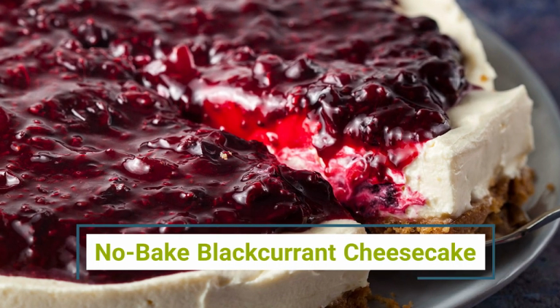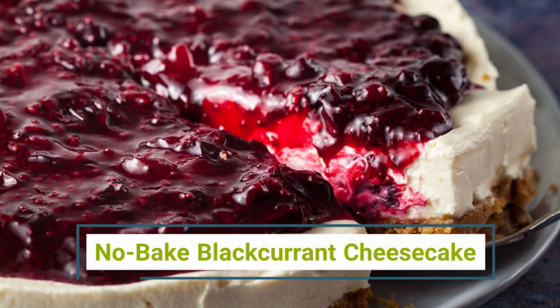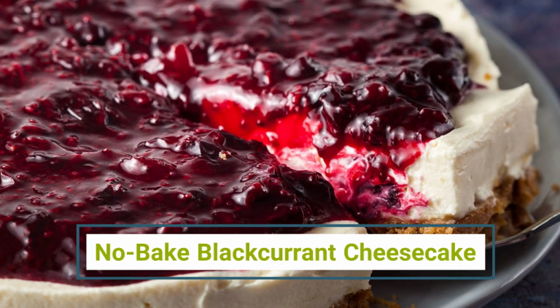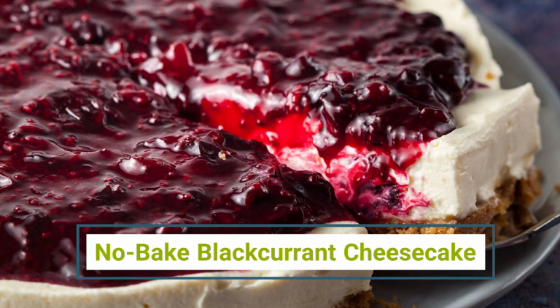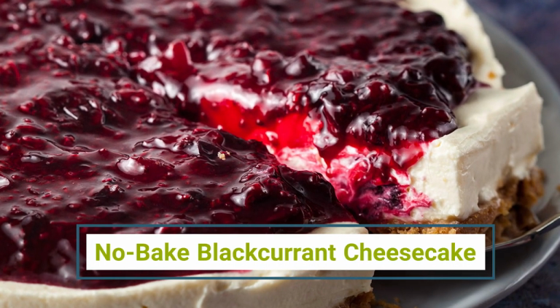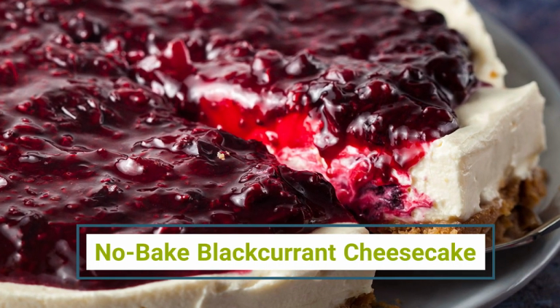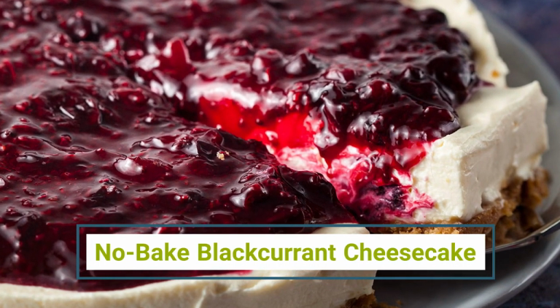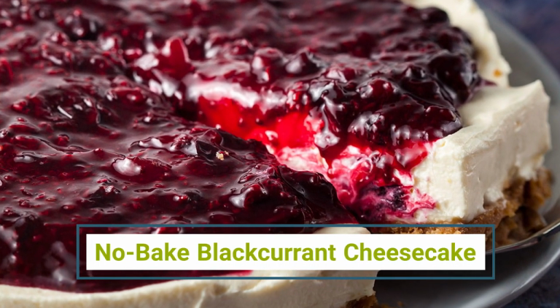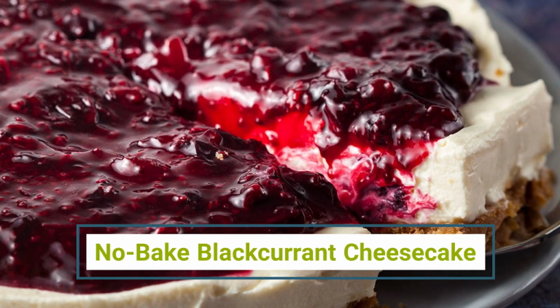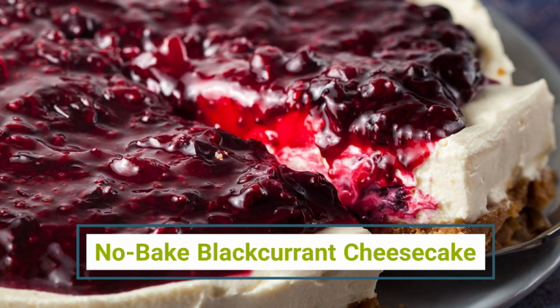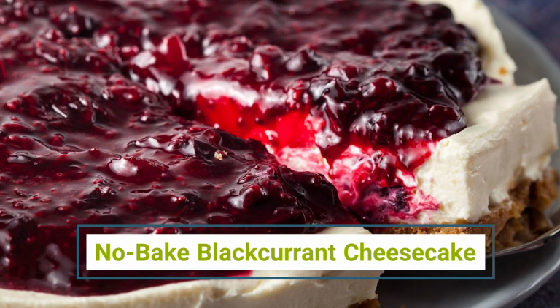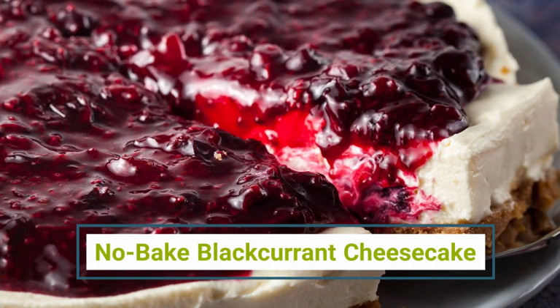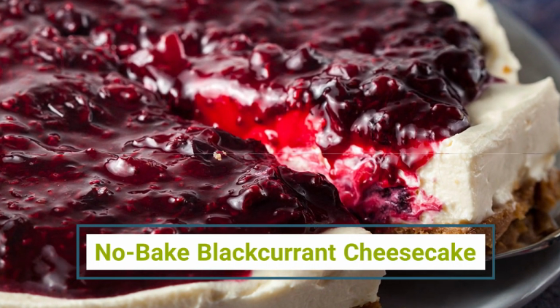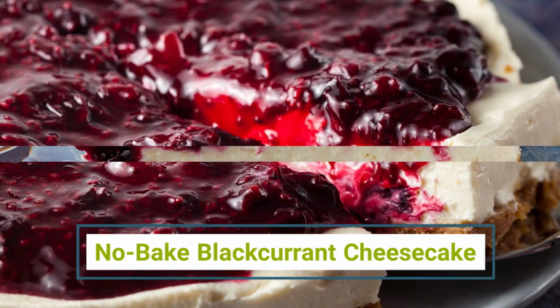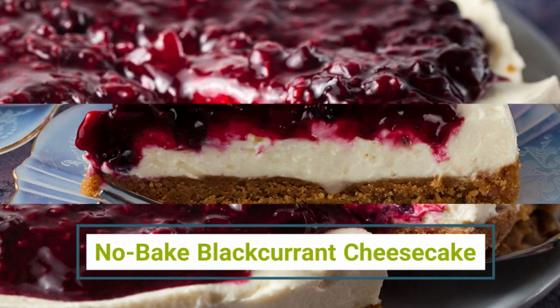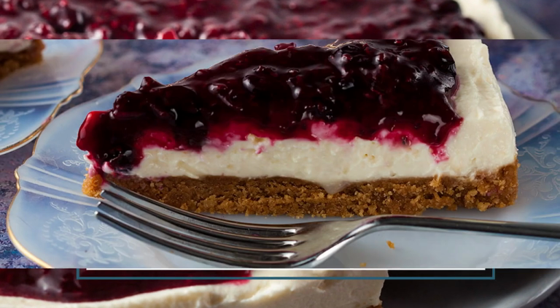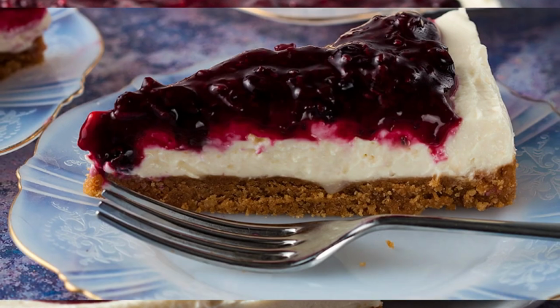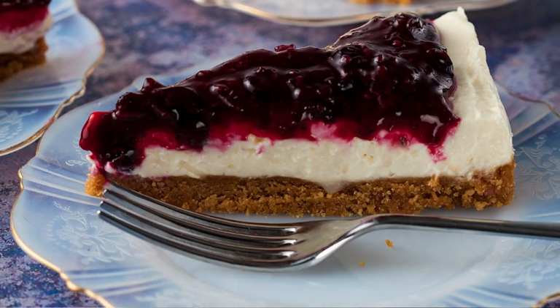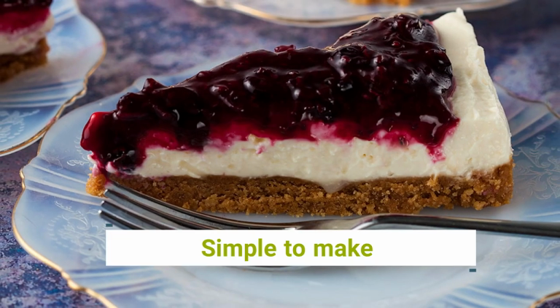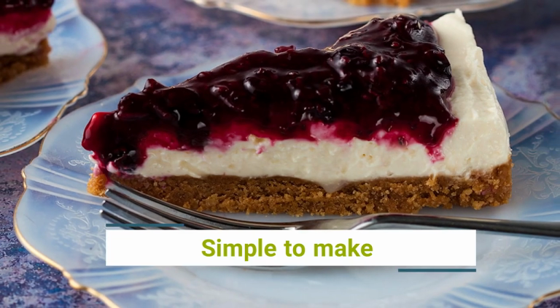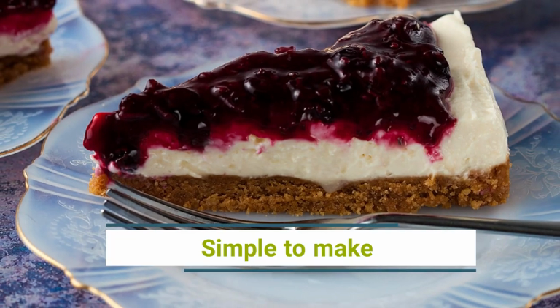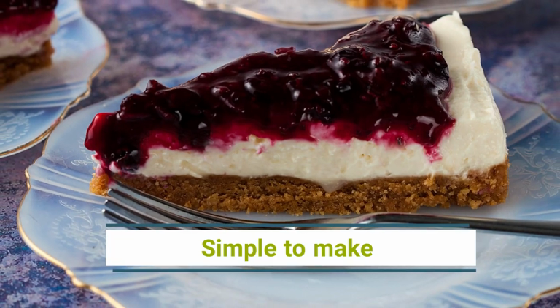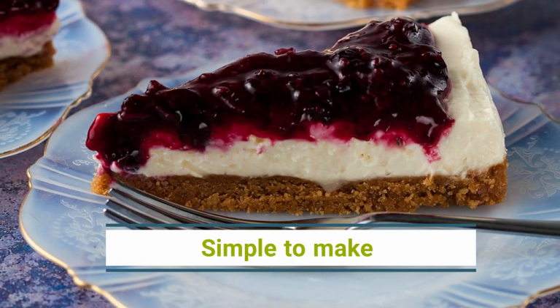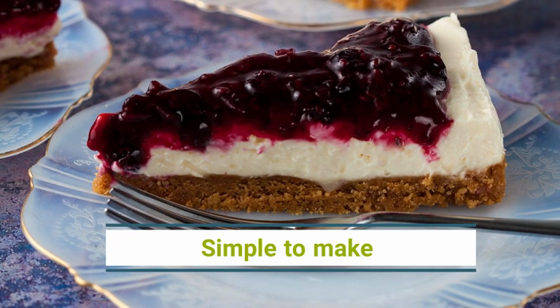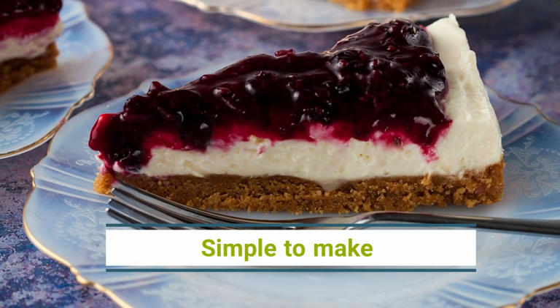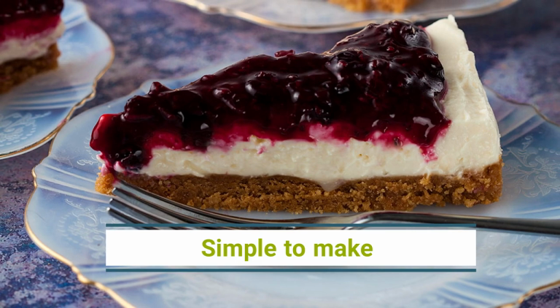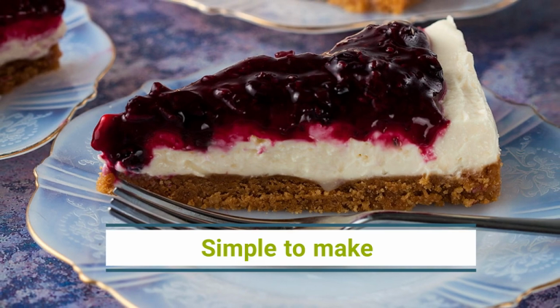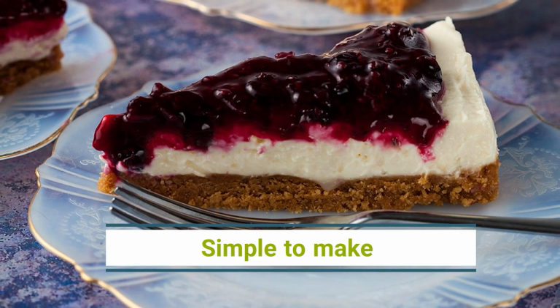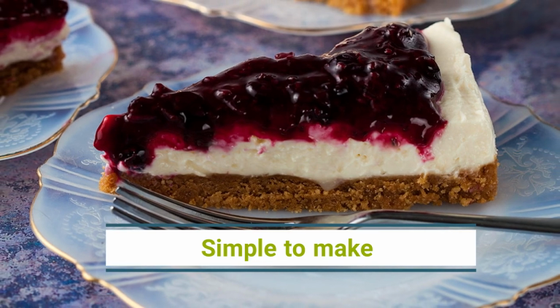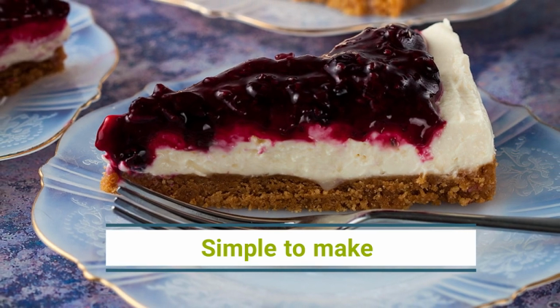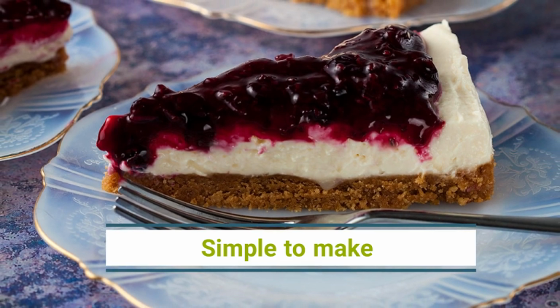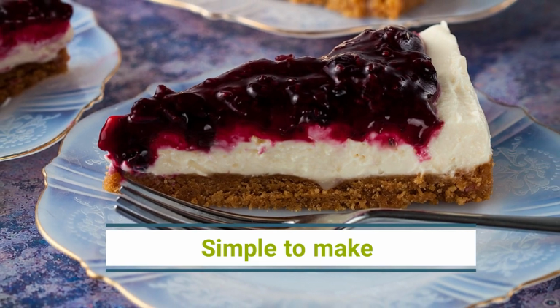No Bake Blackcurrant Cheesecake. Simple to make and the perfect summer dessert.